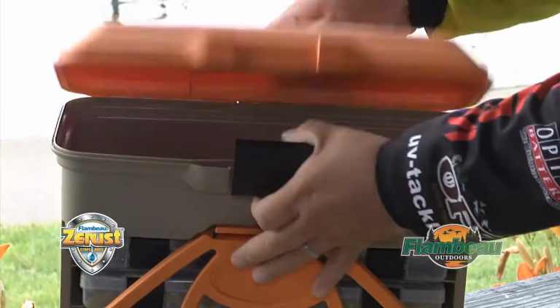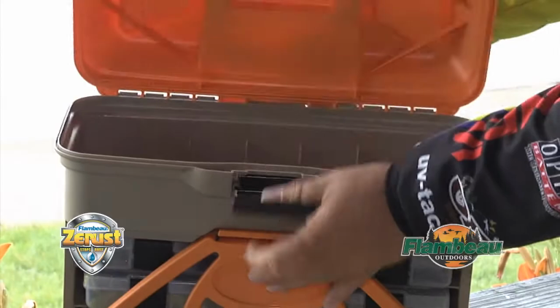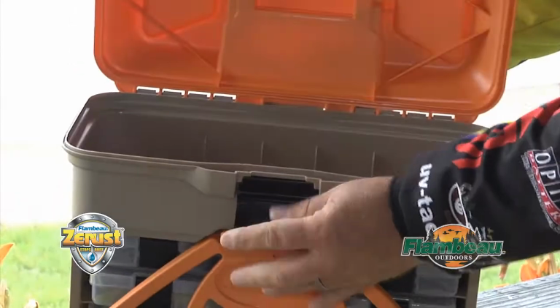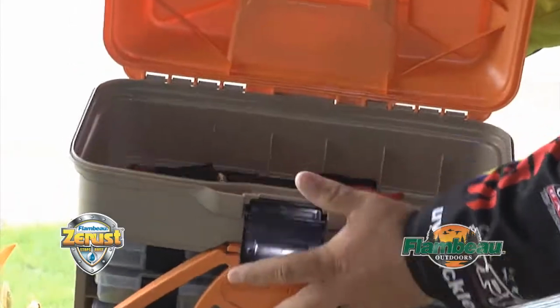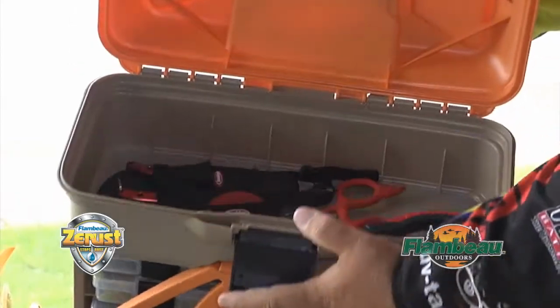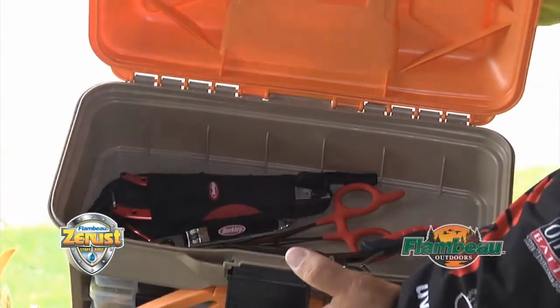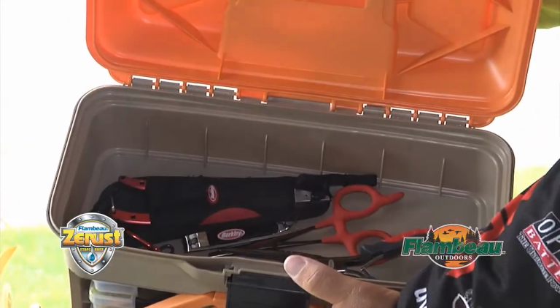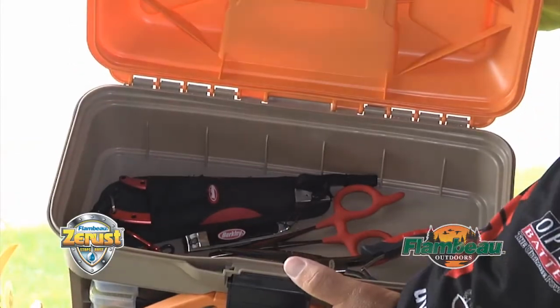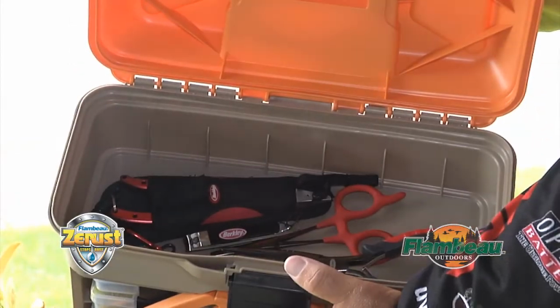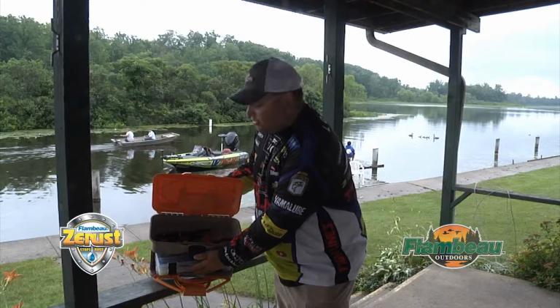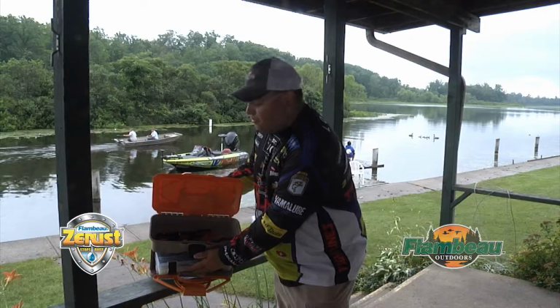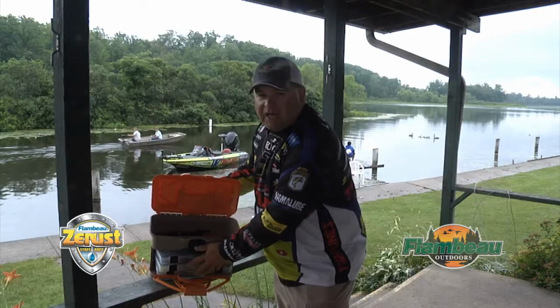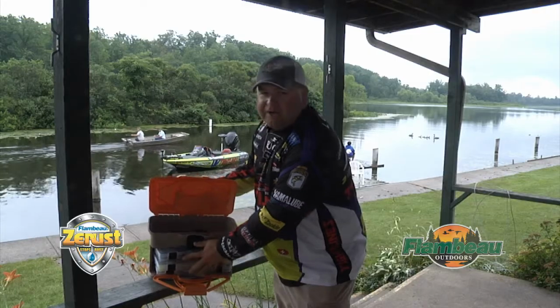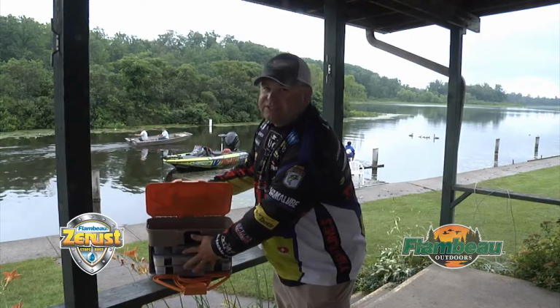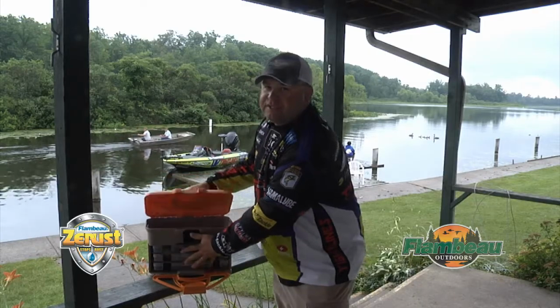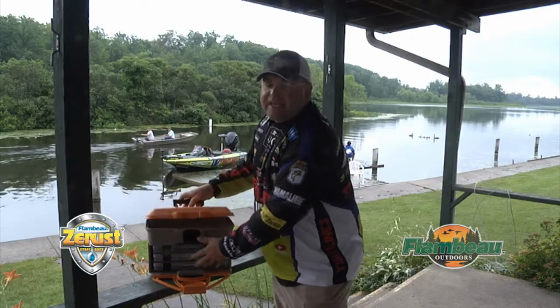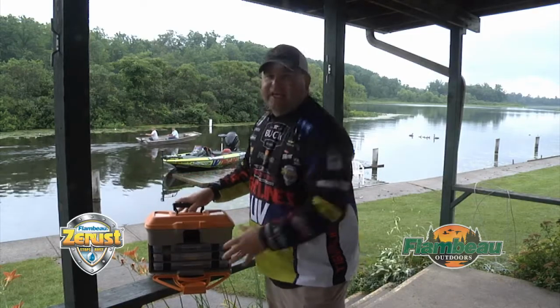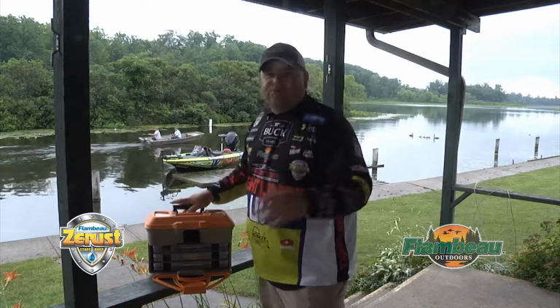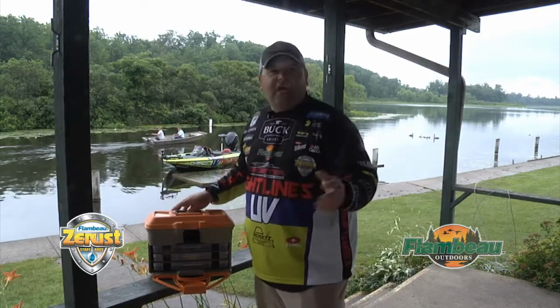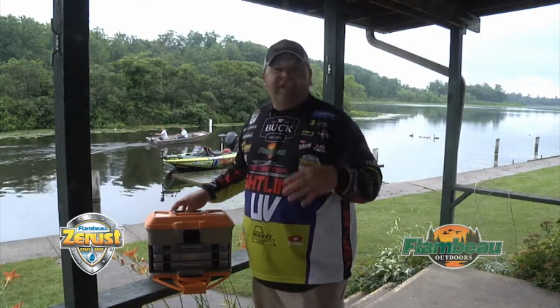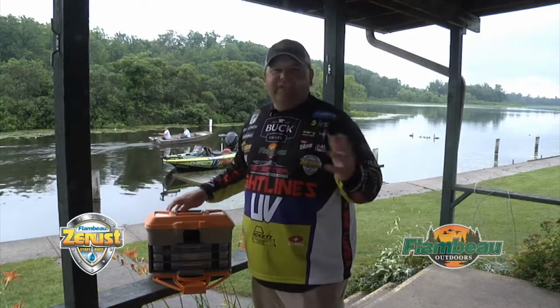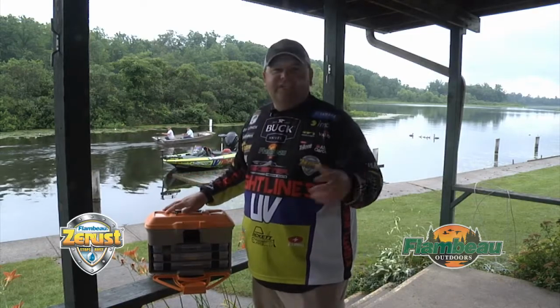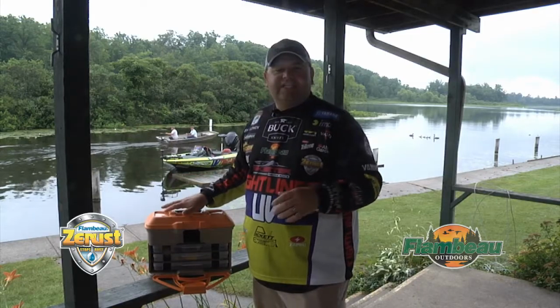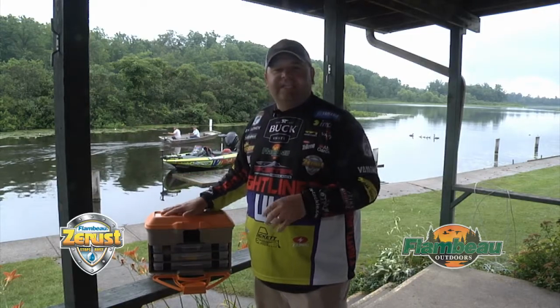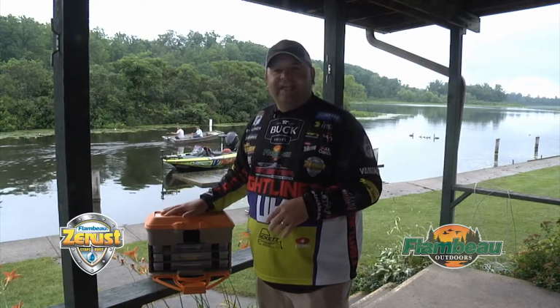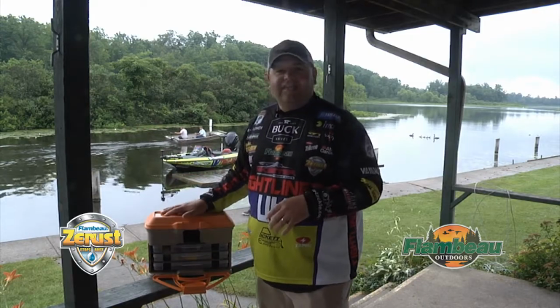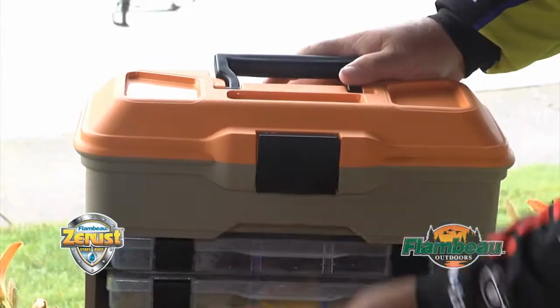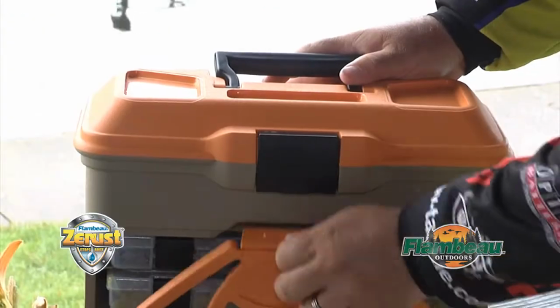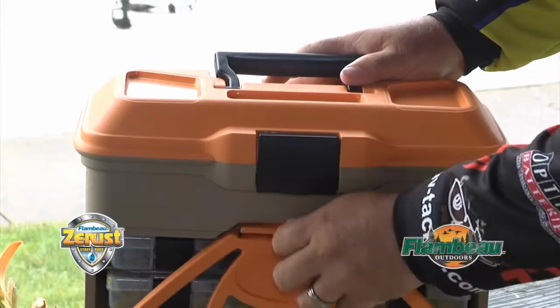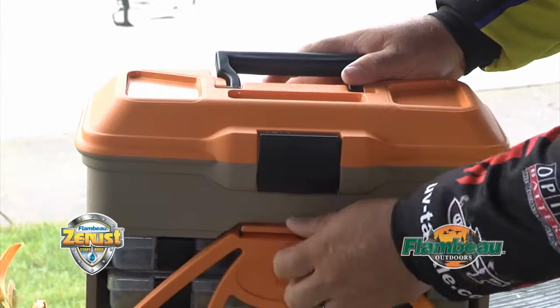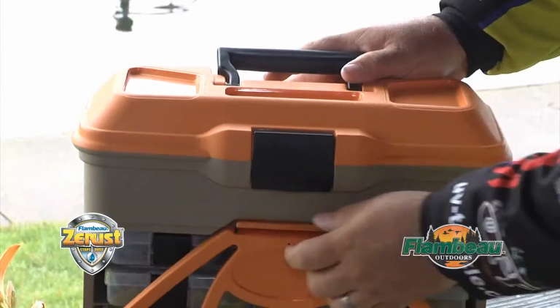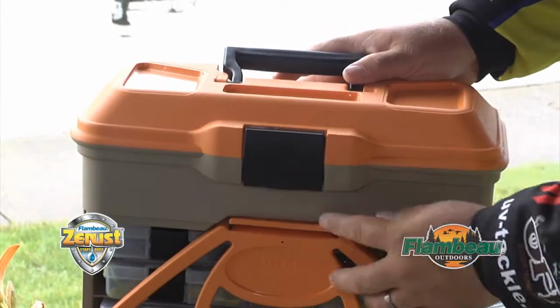Got a large storage on top for pliers, extra line, reels, things like that — things that you may need when you get out there.